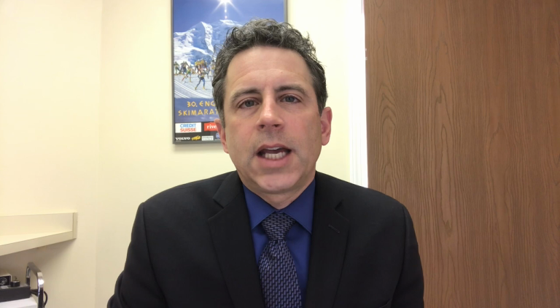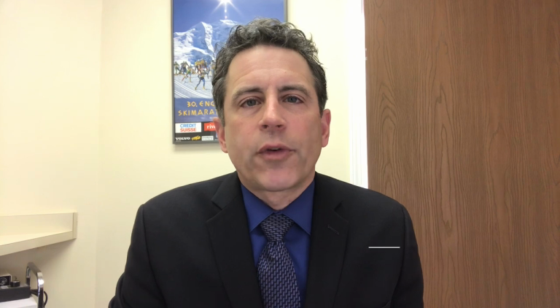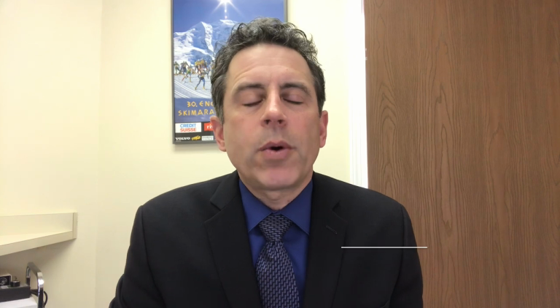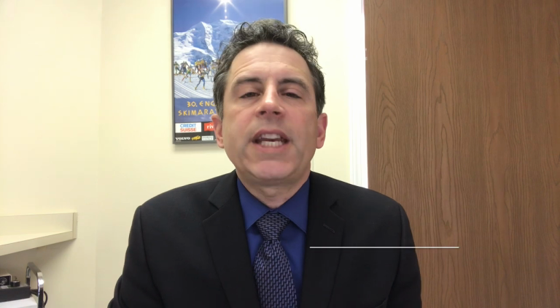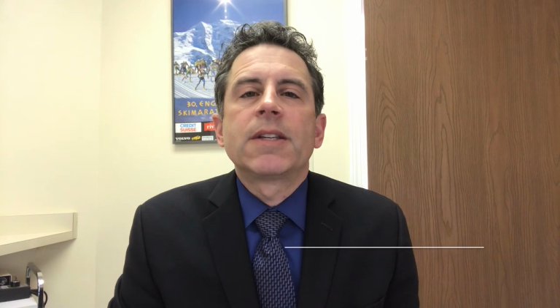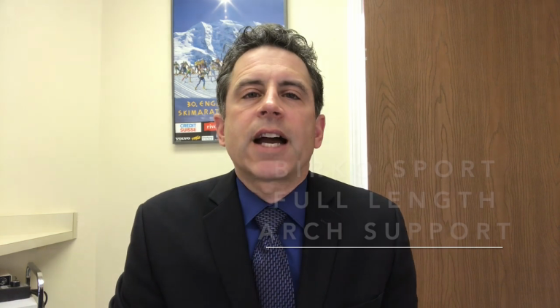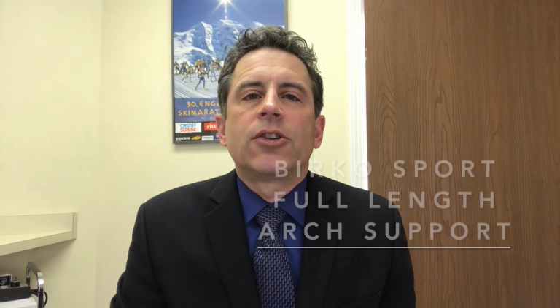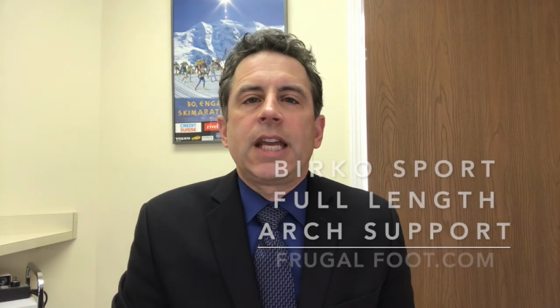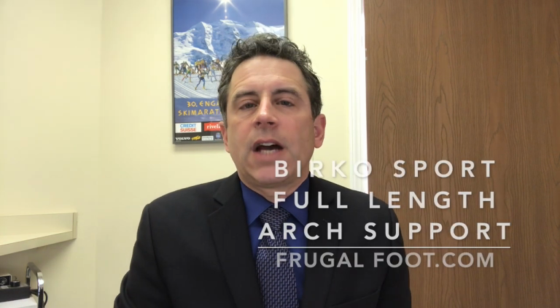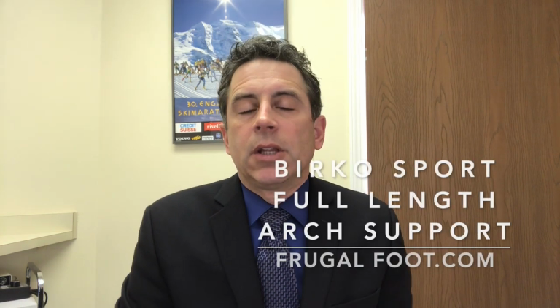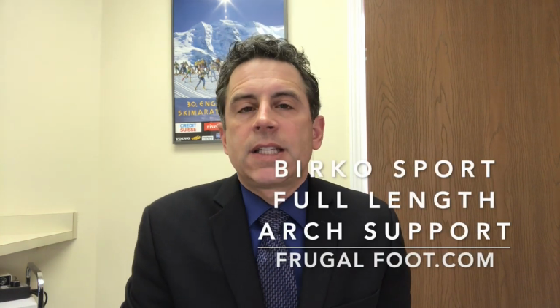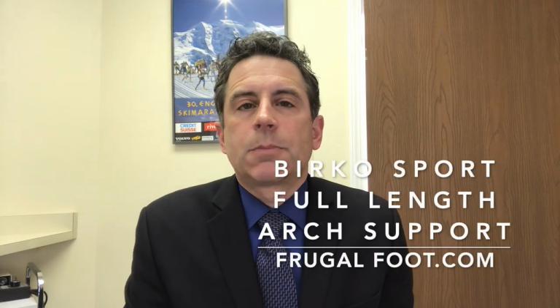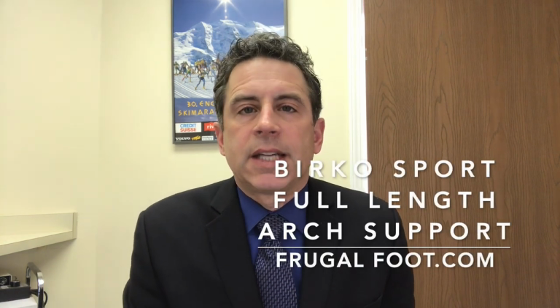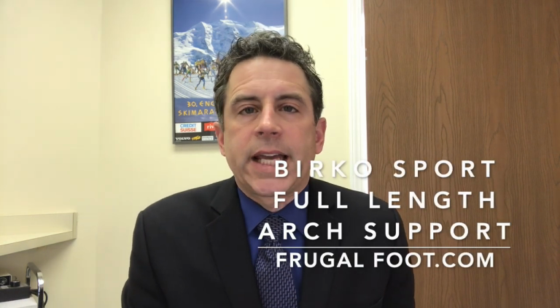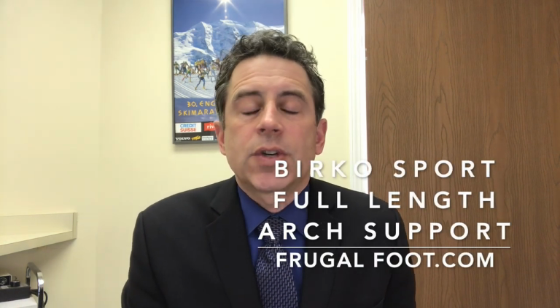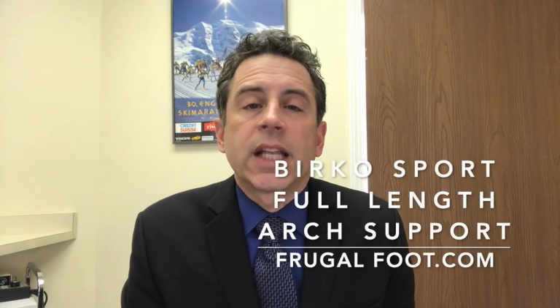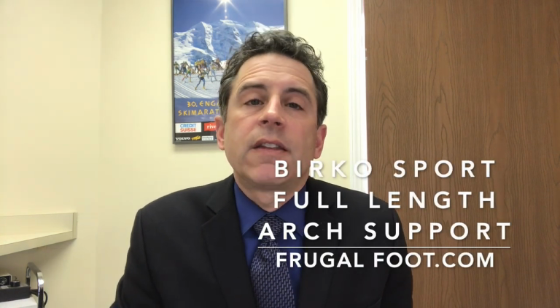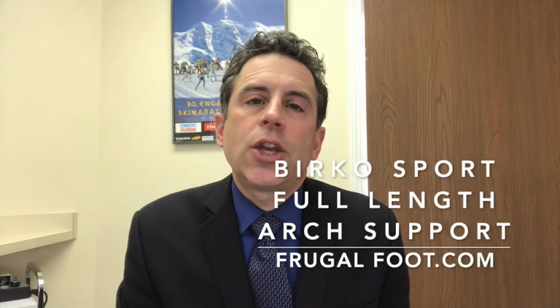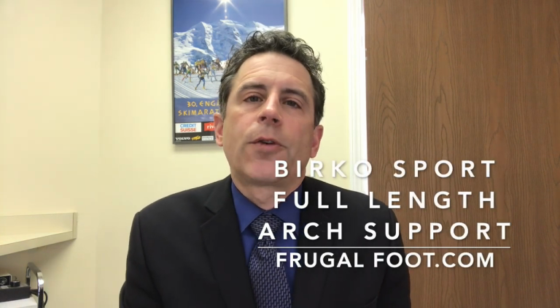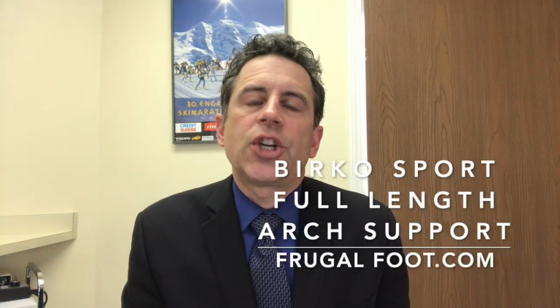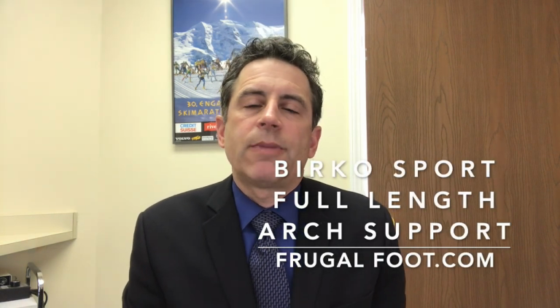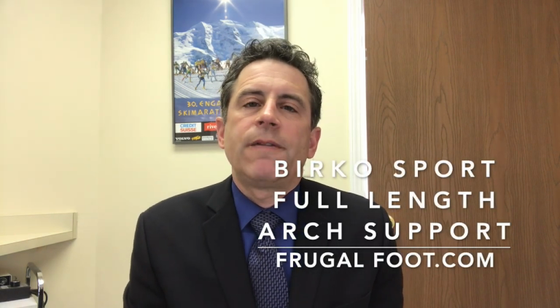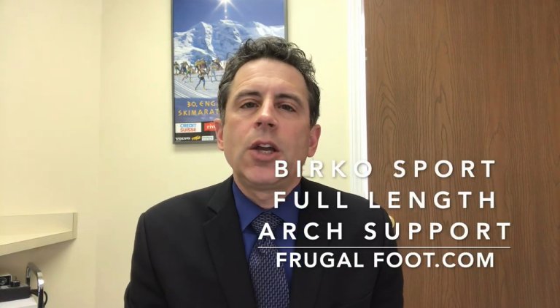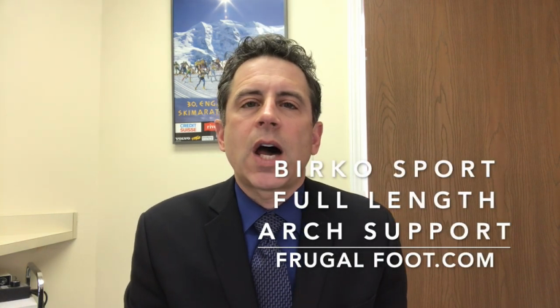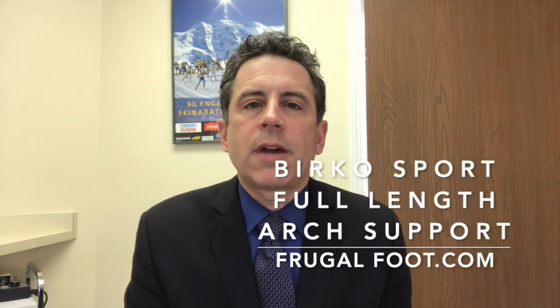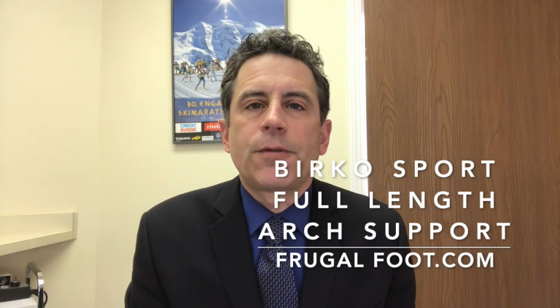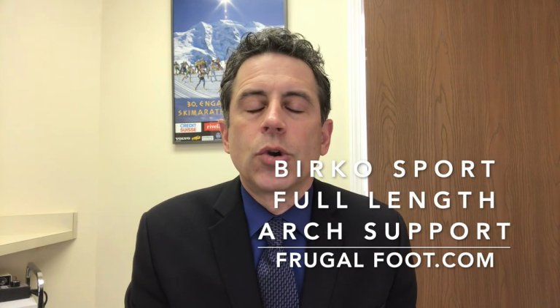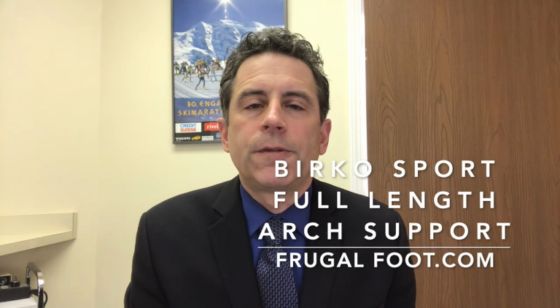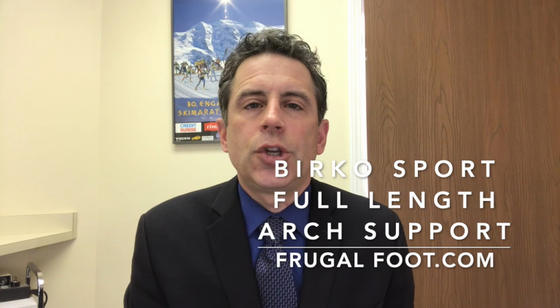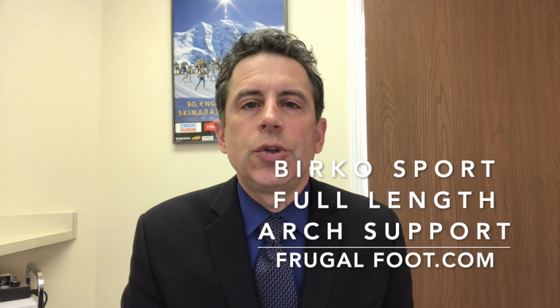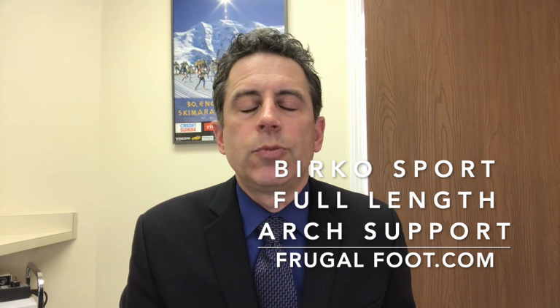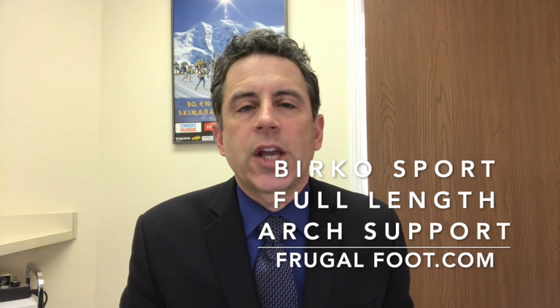Hello, everyone. My name is Dr. Dave. I'm a licensed podiatrist. I'd like to thank you for watching my video on my Frugal Foot YouTube channel.